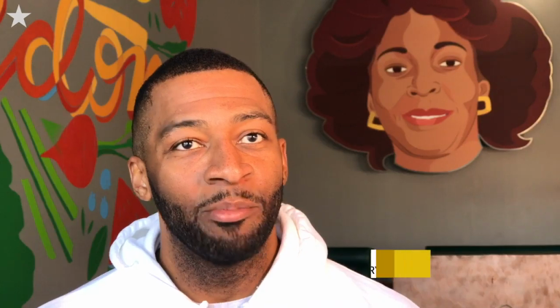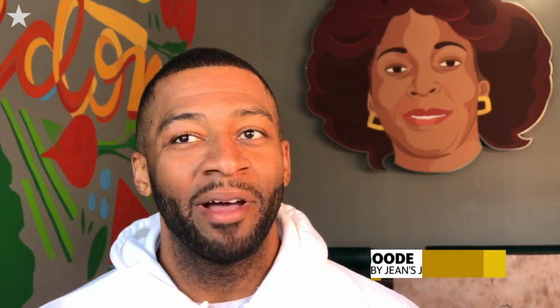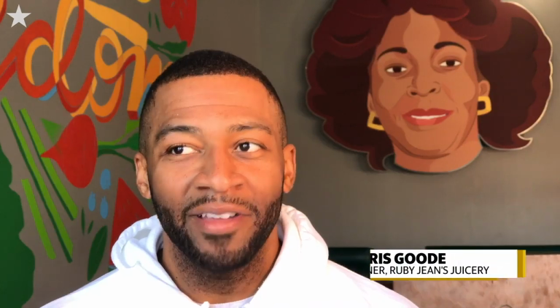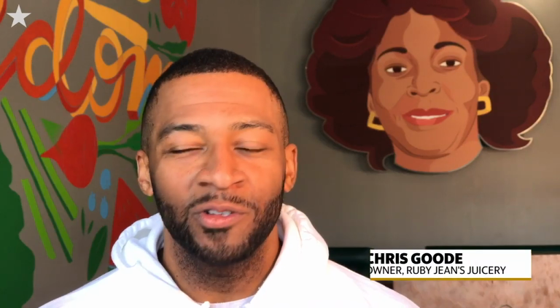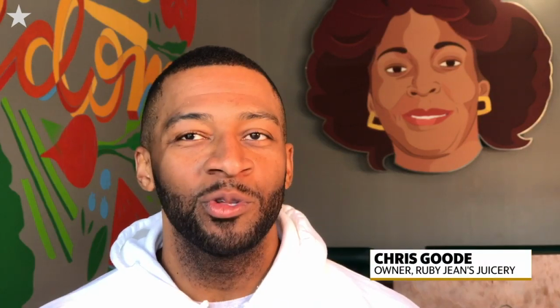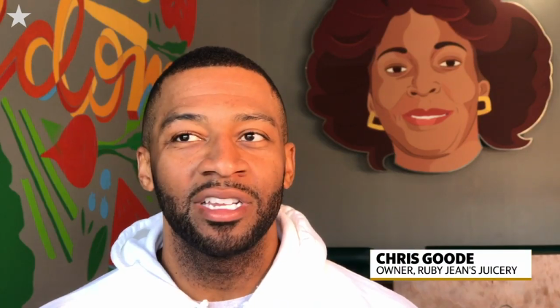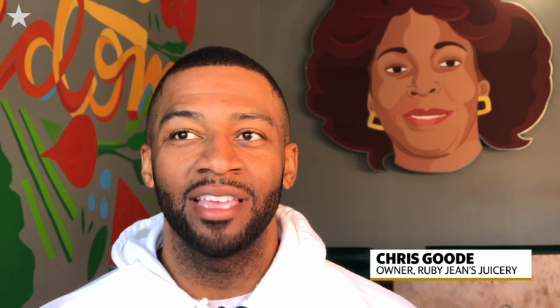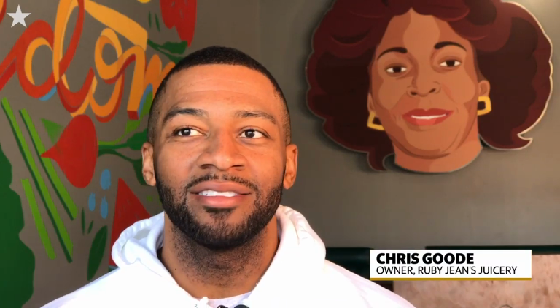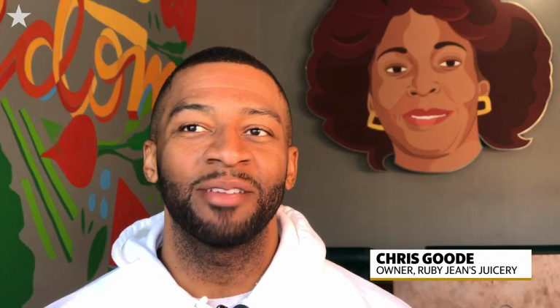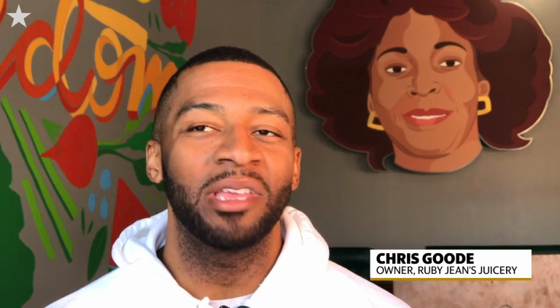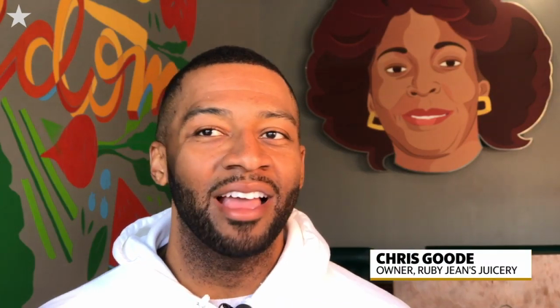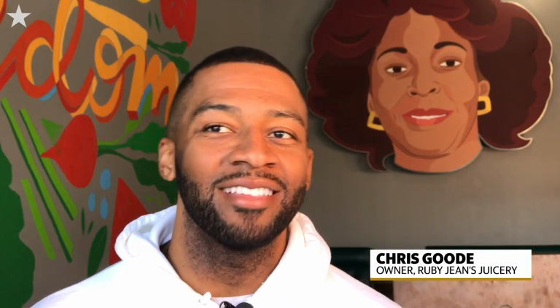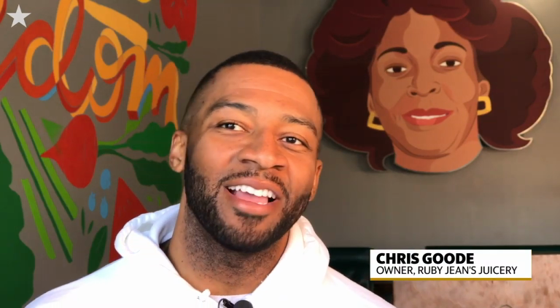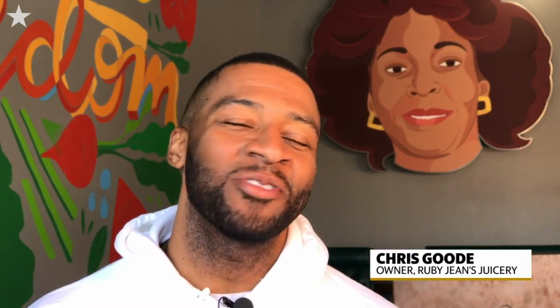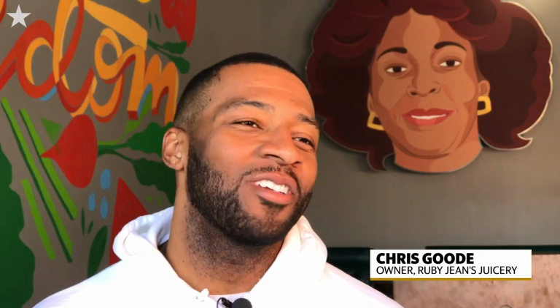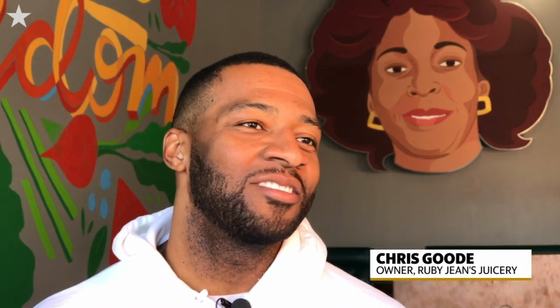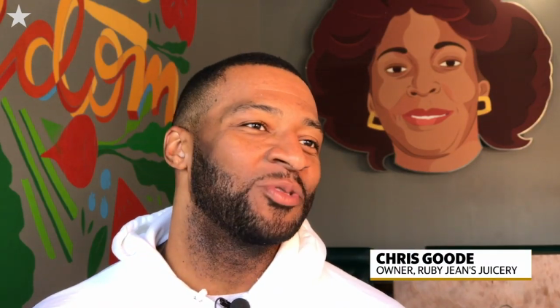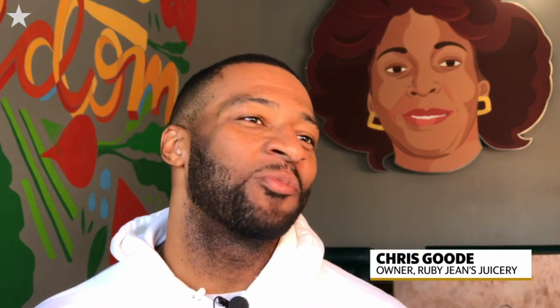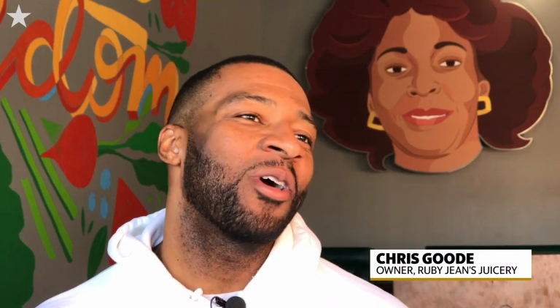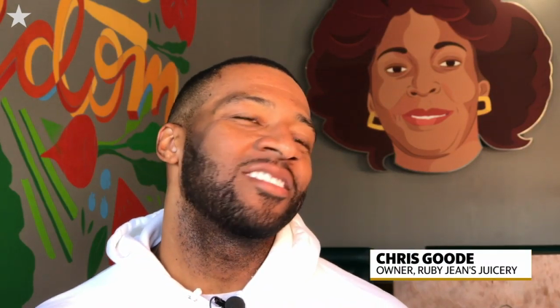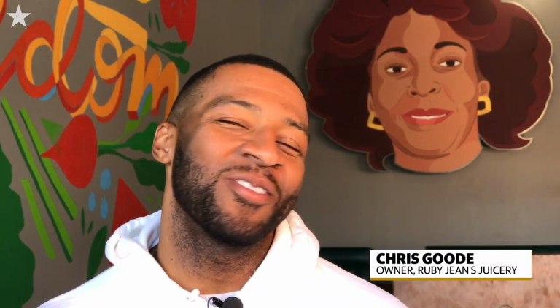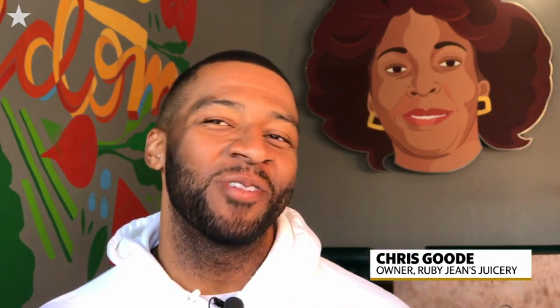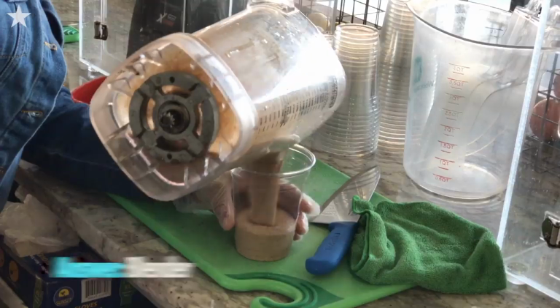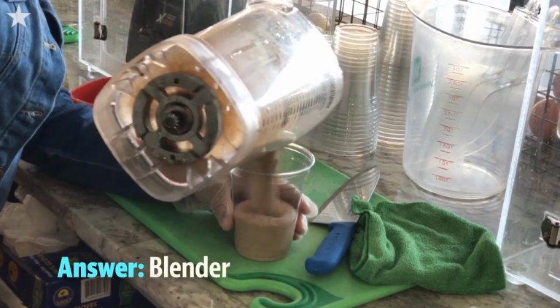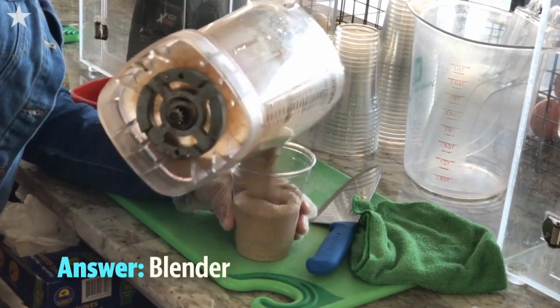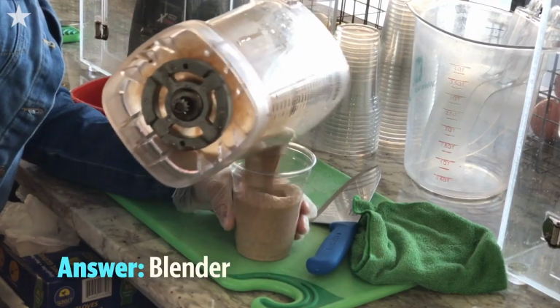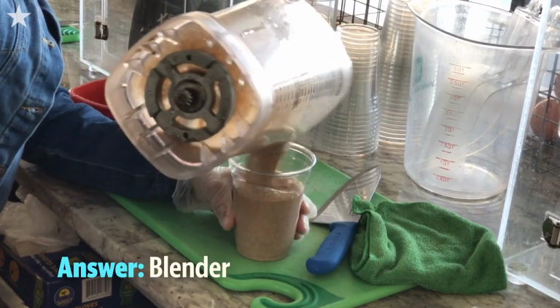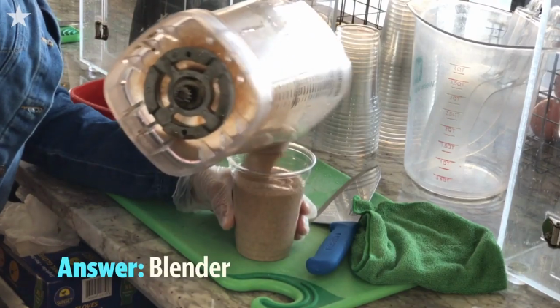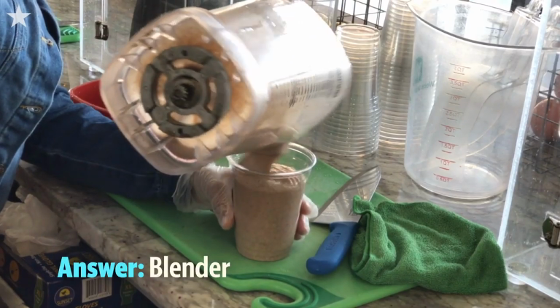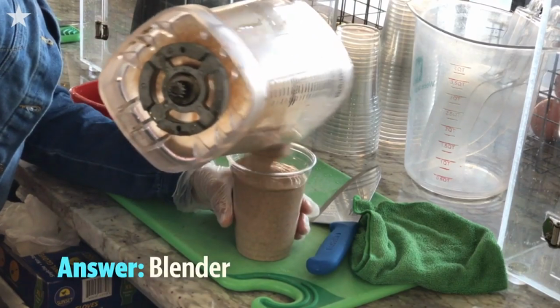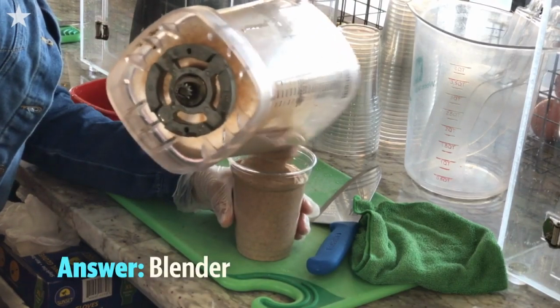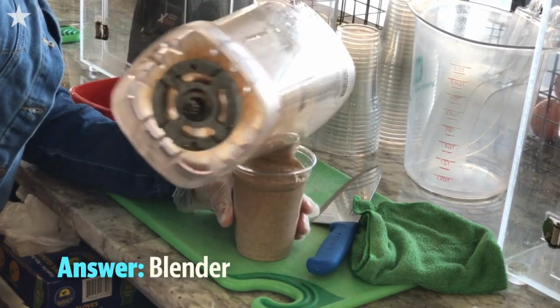My favorite tool in the kitchen — I started a juice bar, so it would have to be a blender for sure.